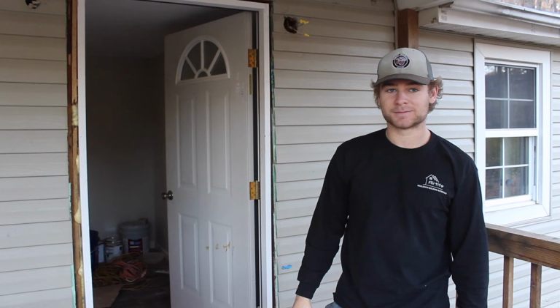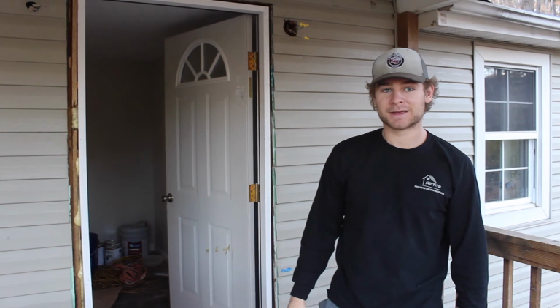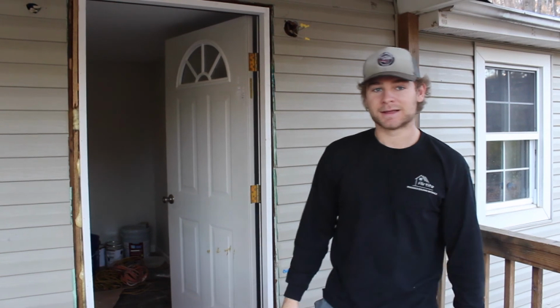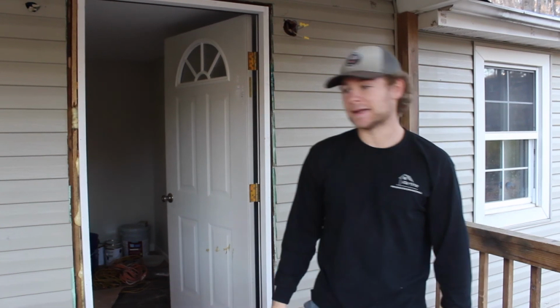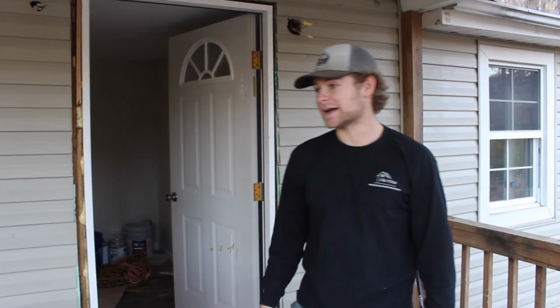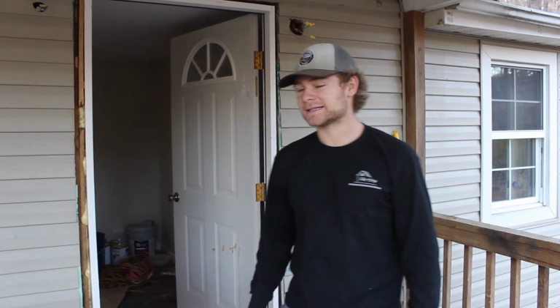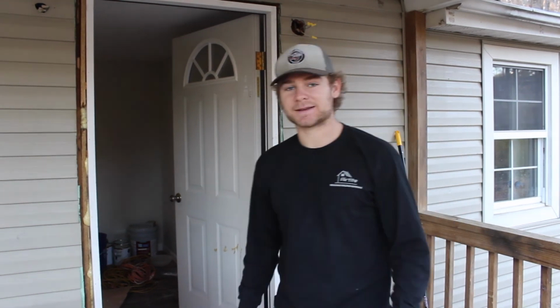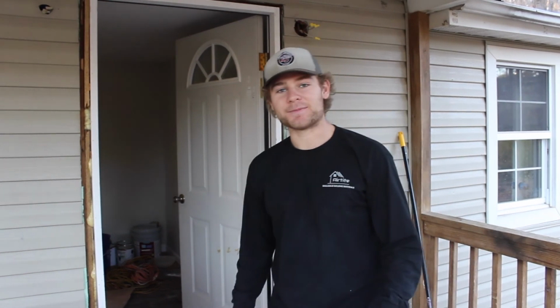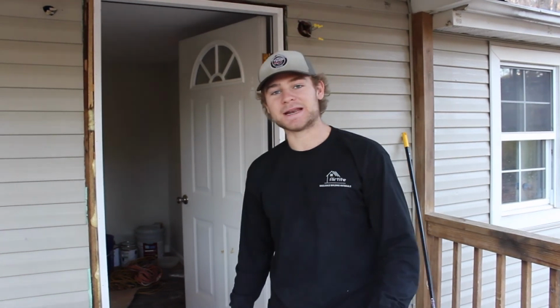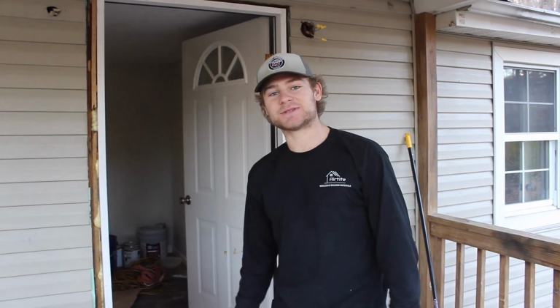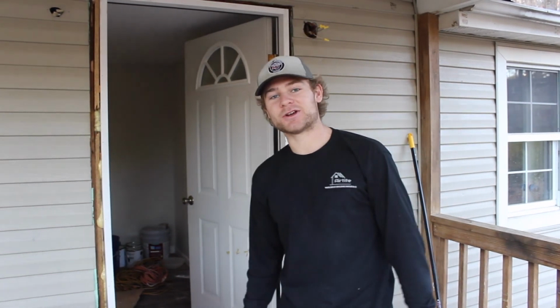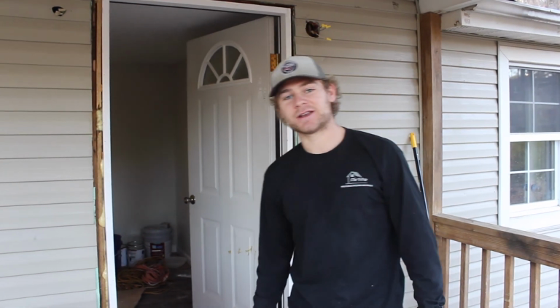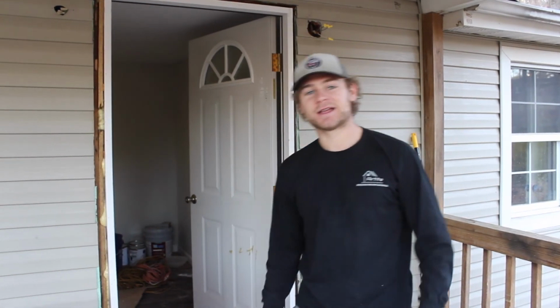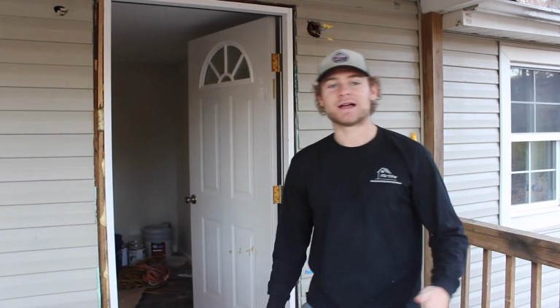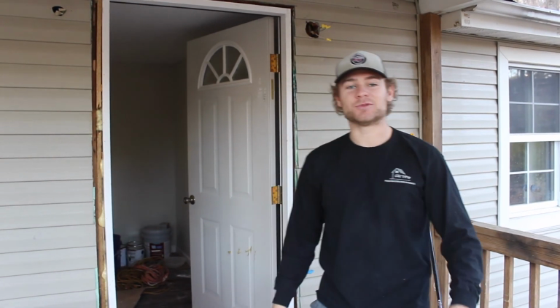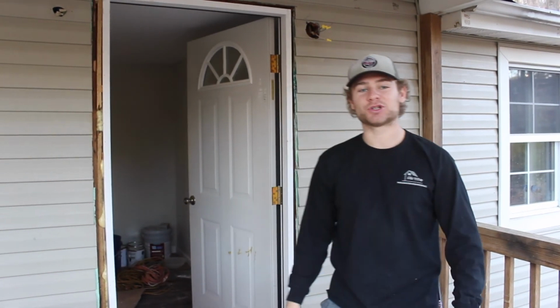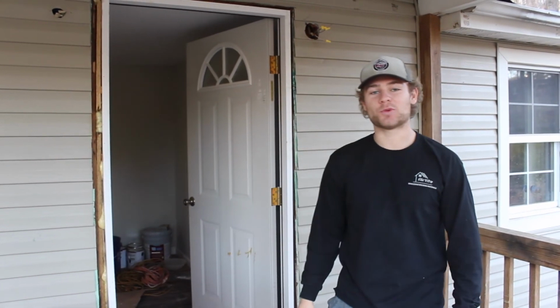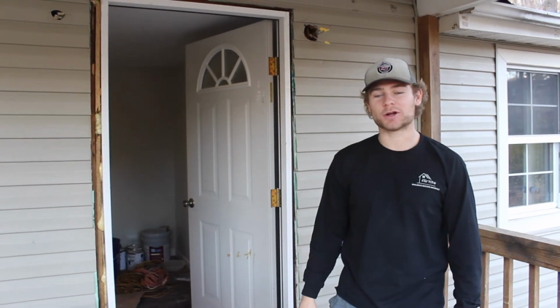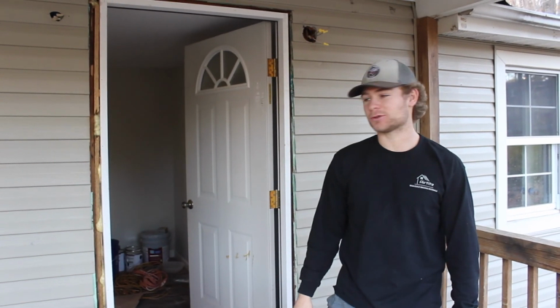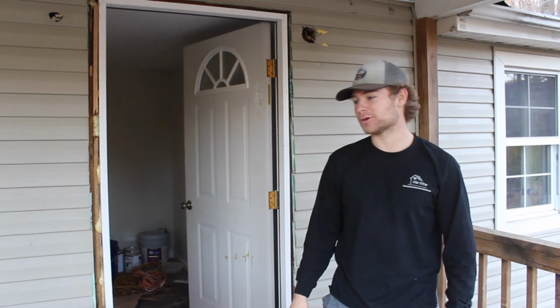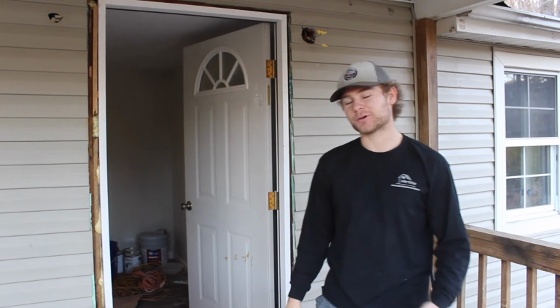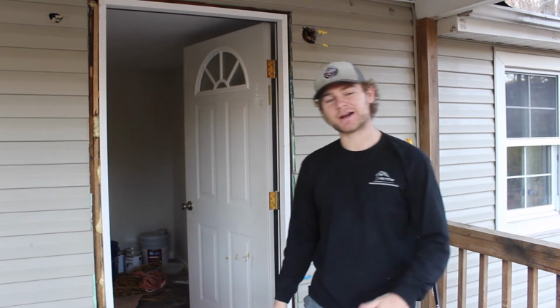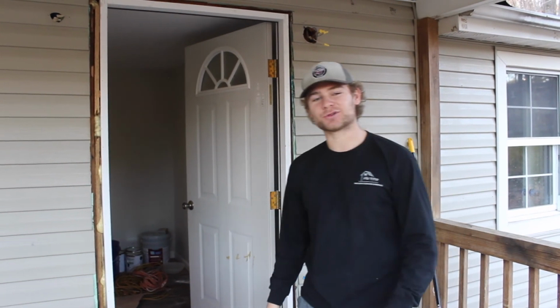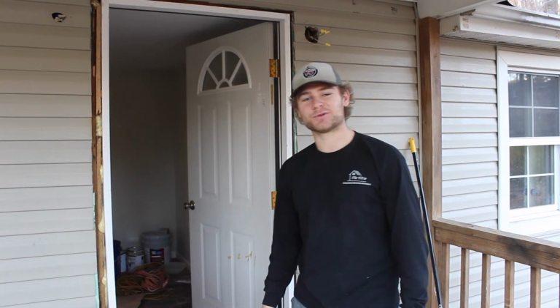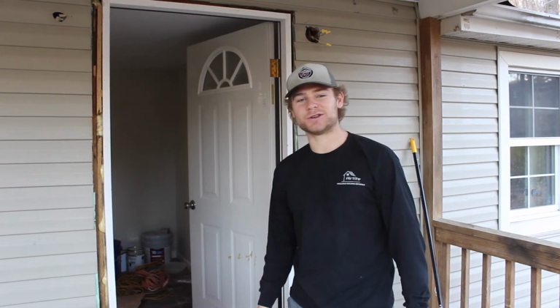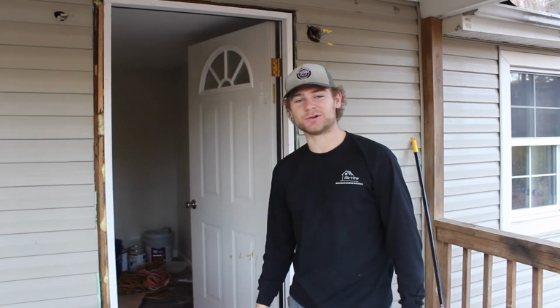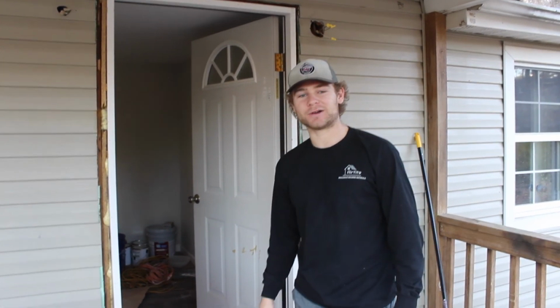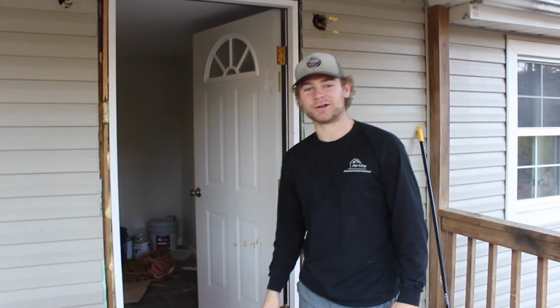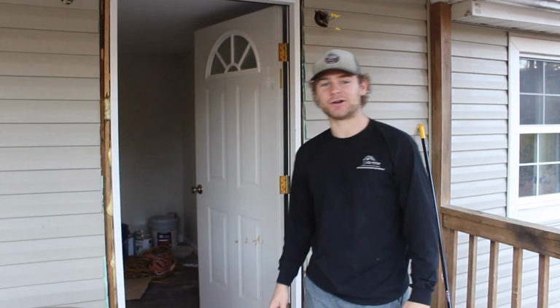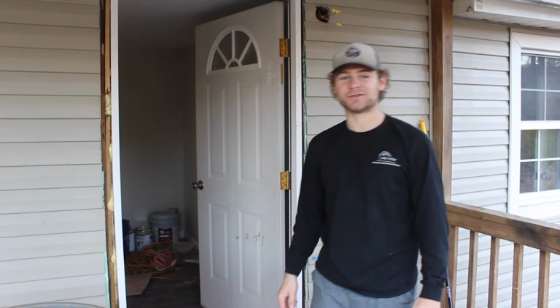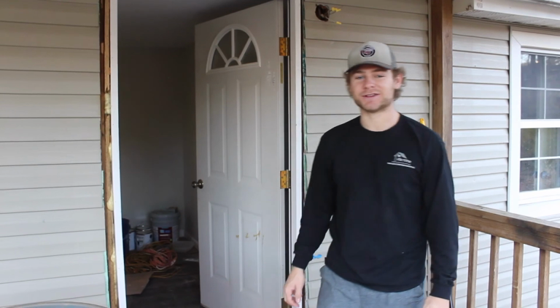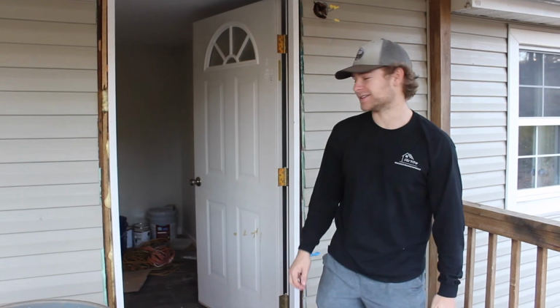Hey guys, my name is Aaron. I'm just going to walk you through a quick house we're redoing out here in Alta Vista.